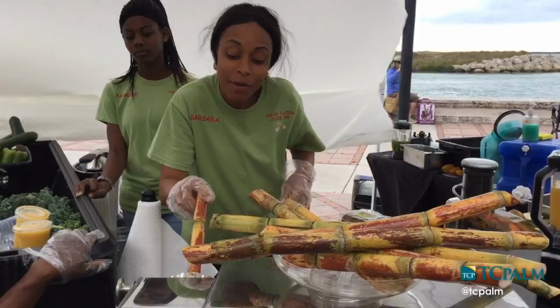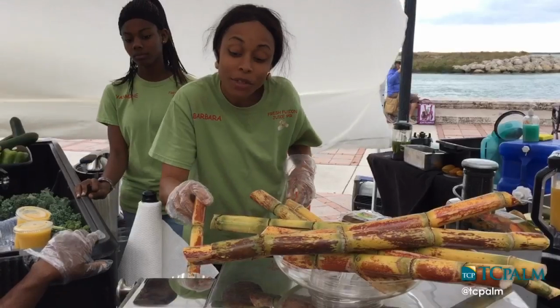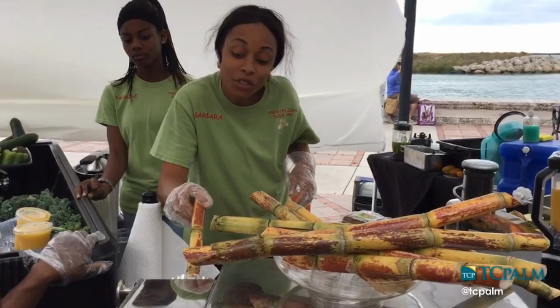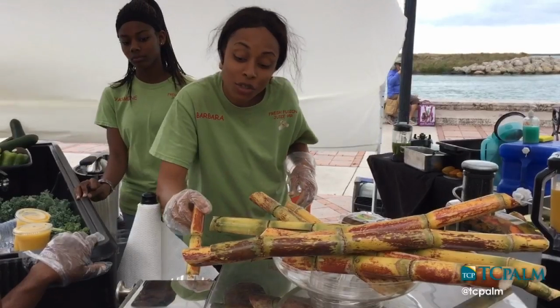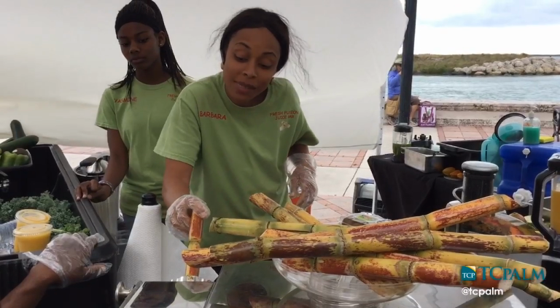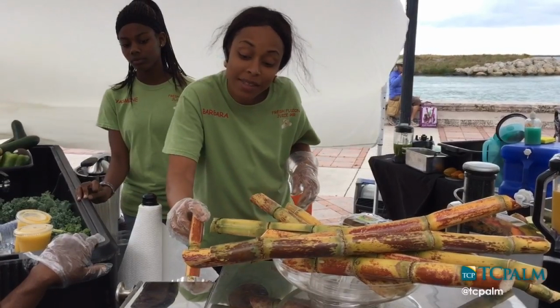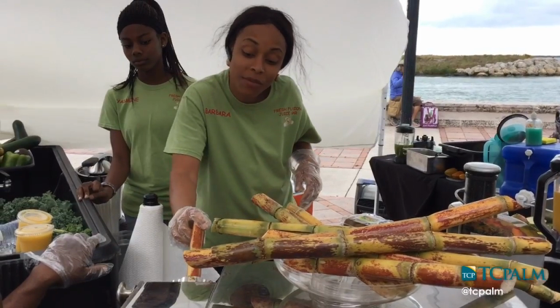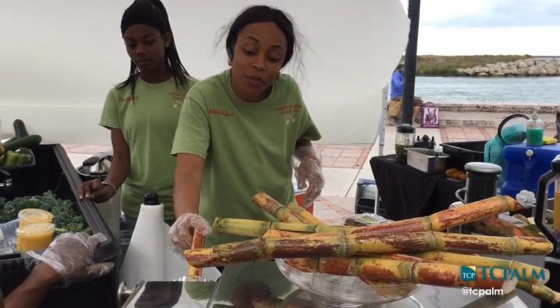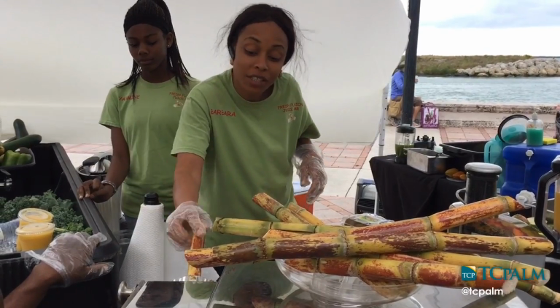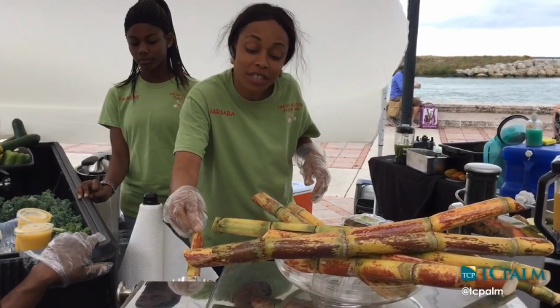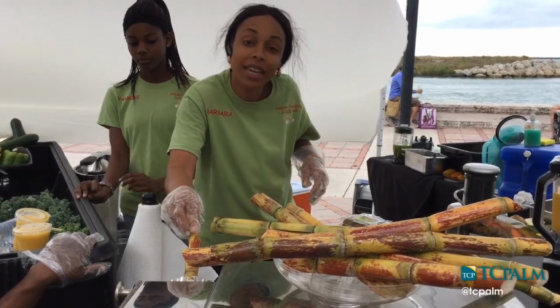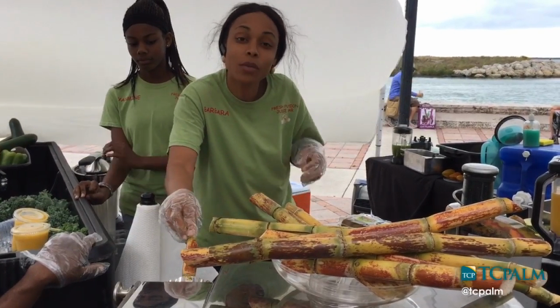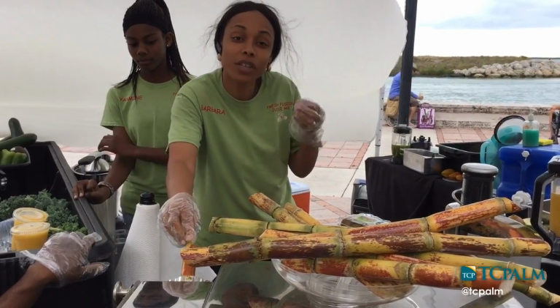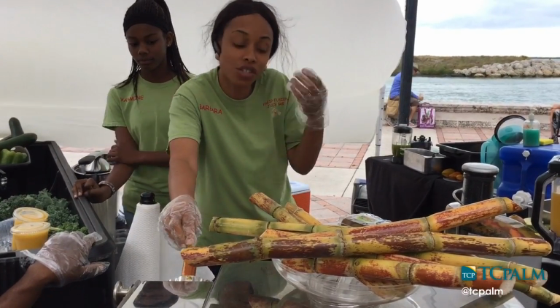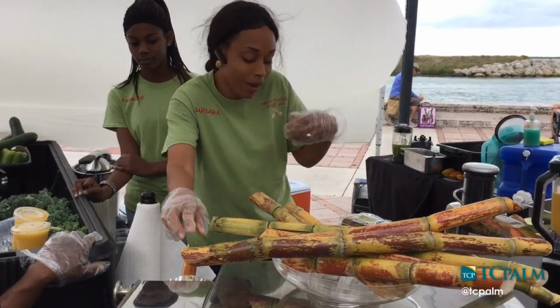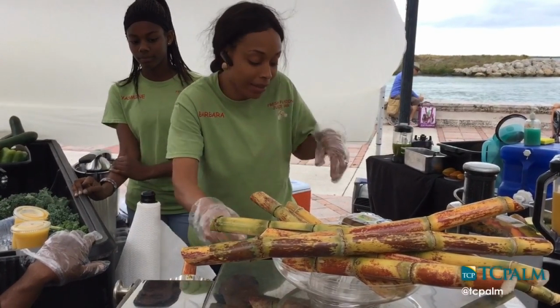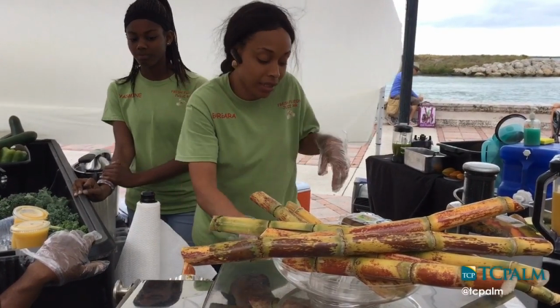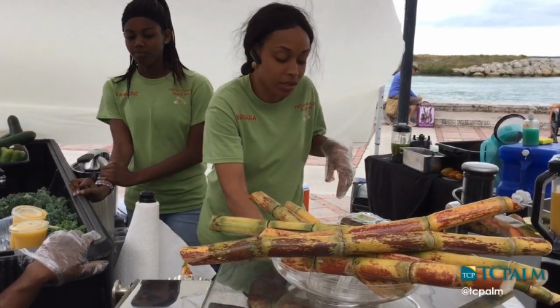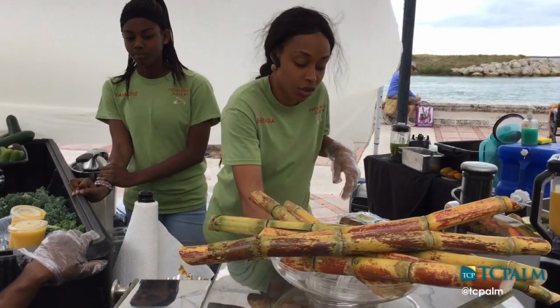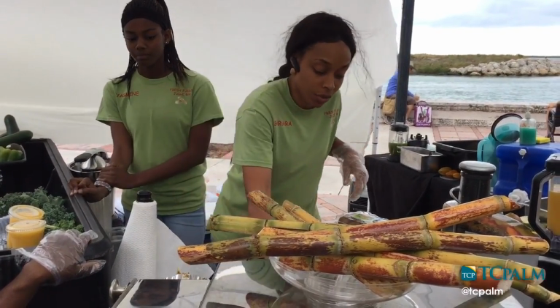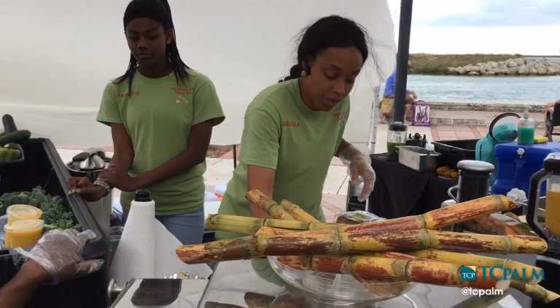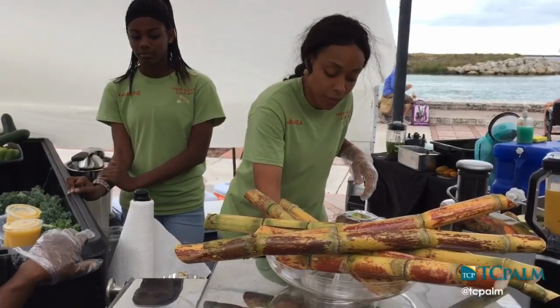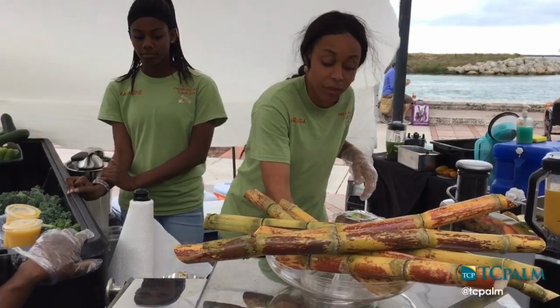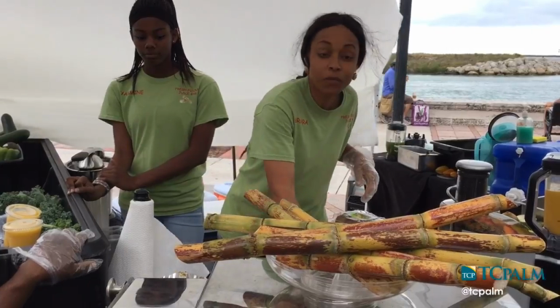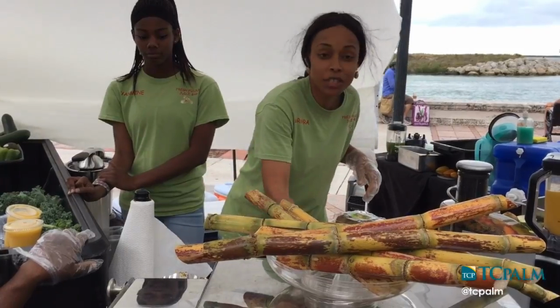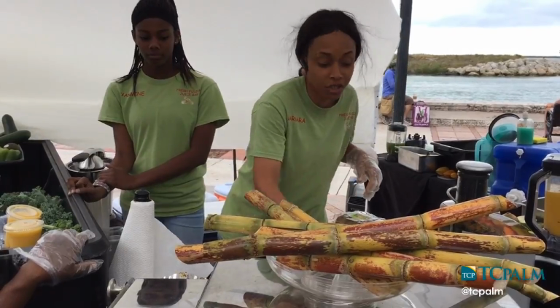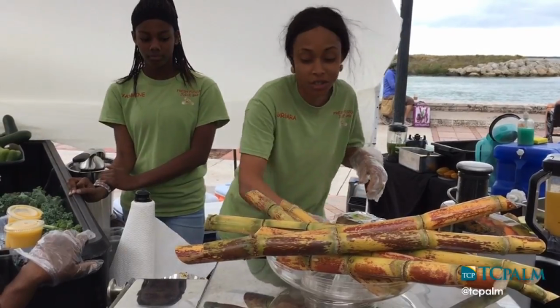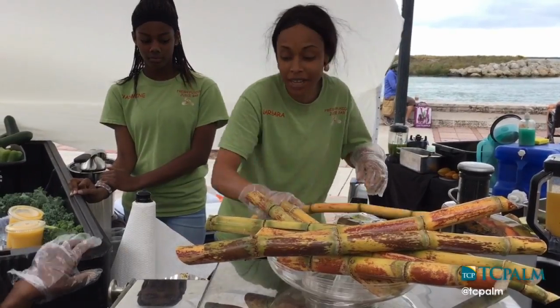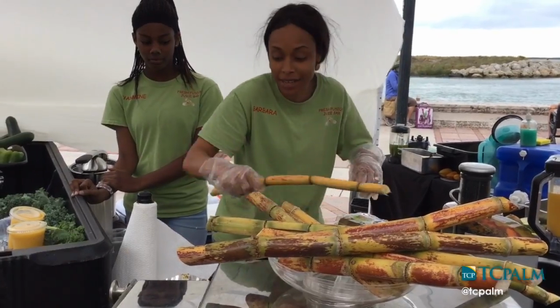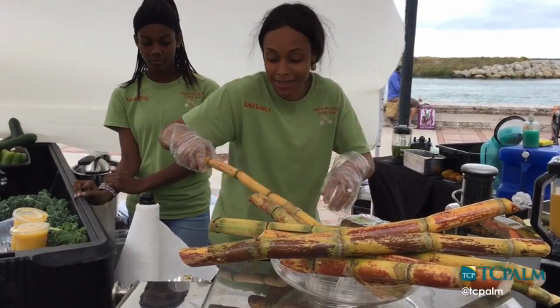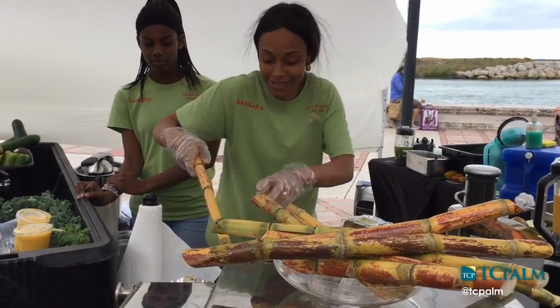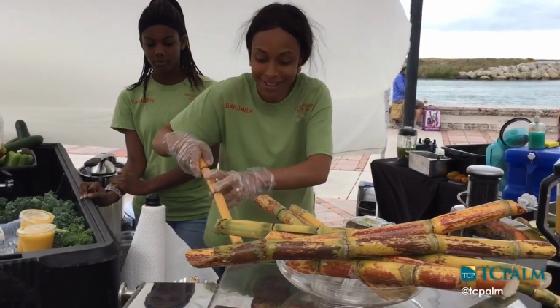We're juicing the fresh cane. We're extracting the juice from the fresh sugar cane sticks.